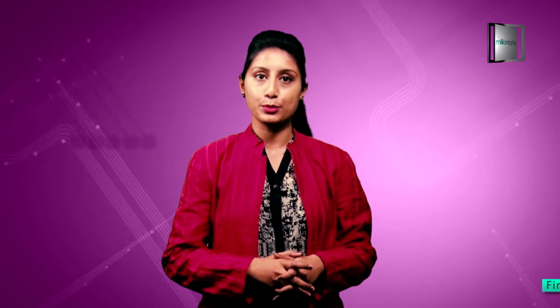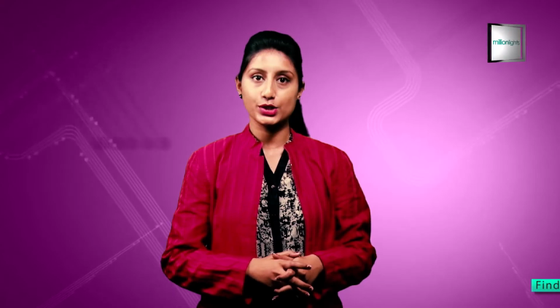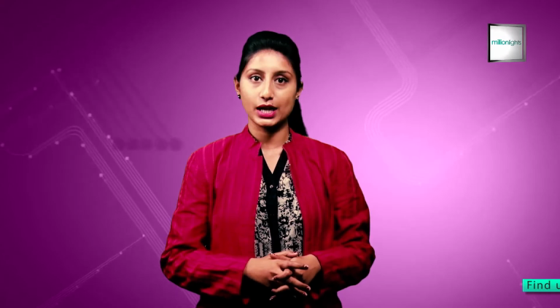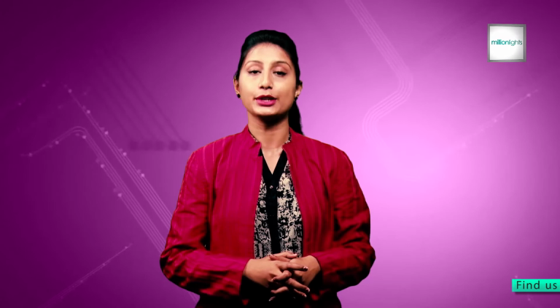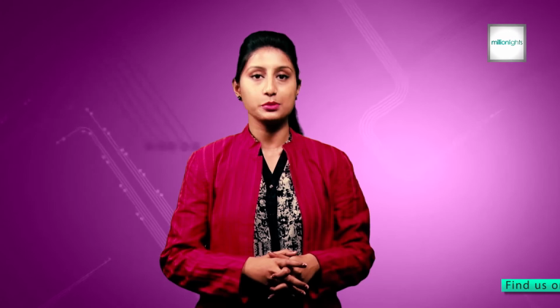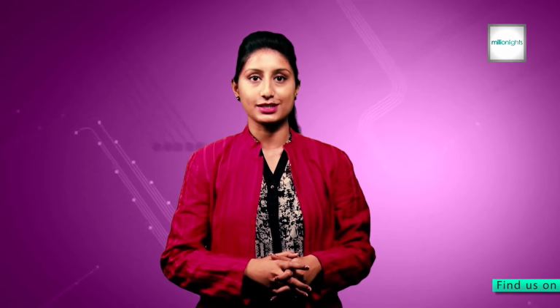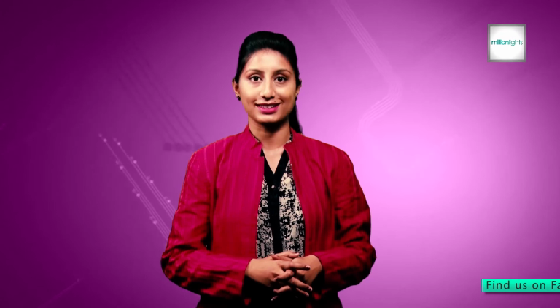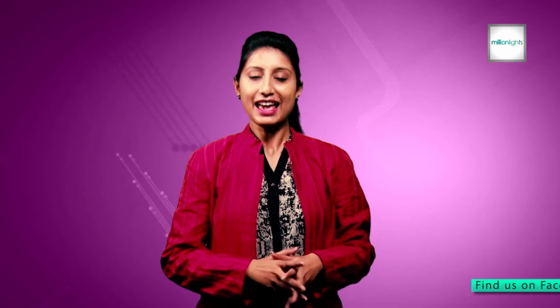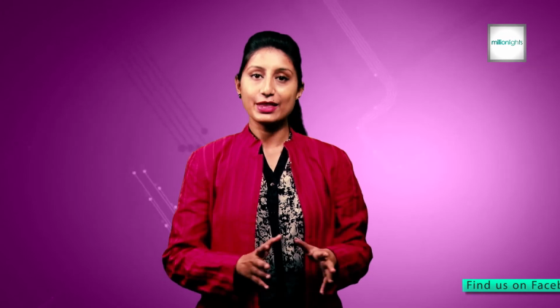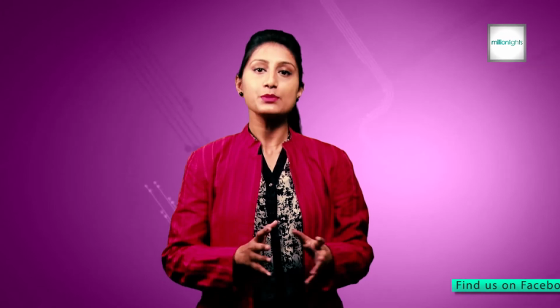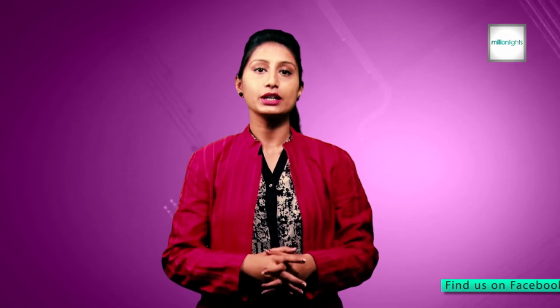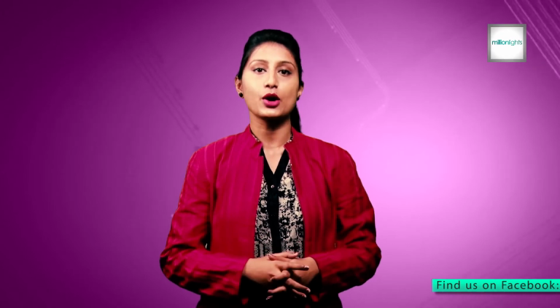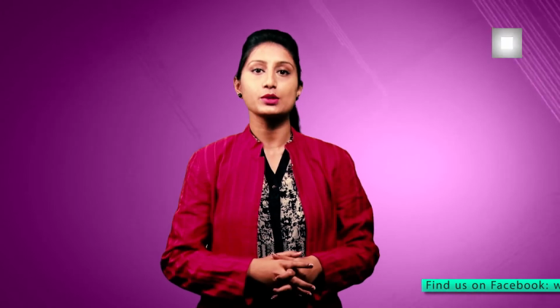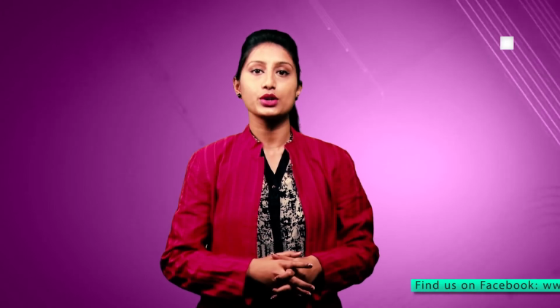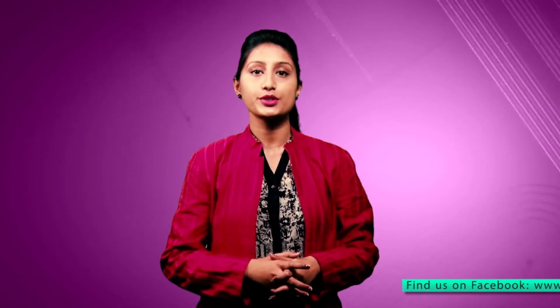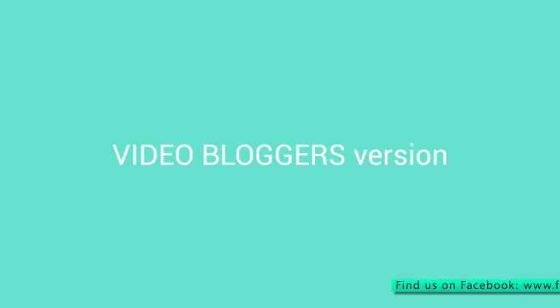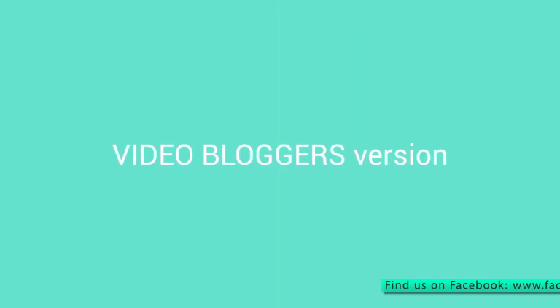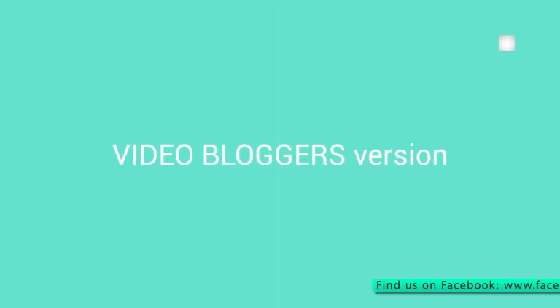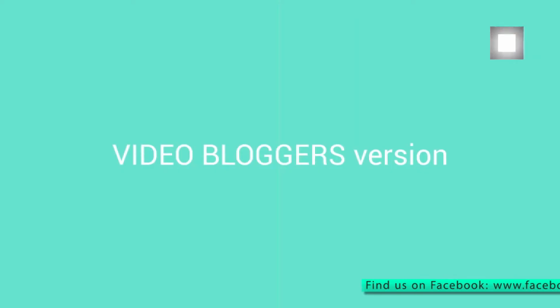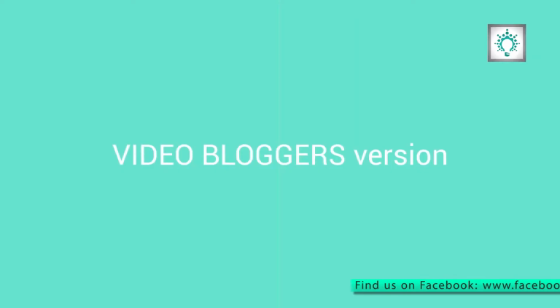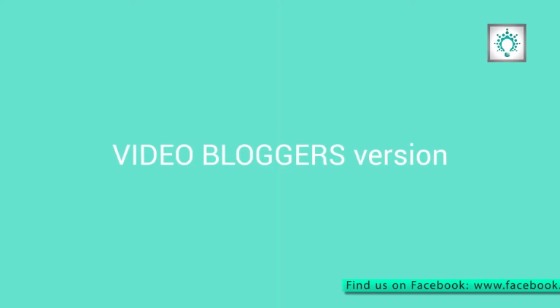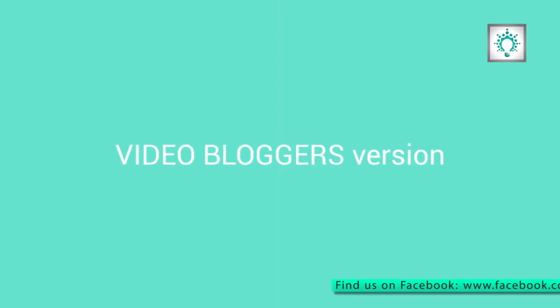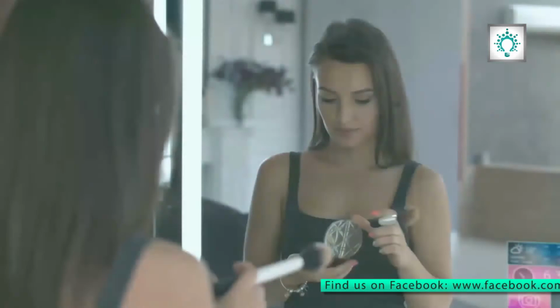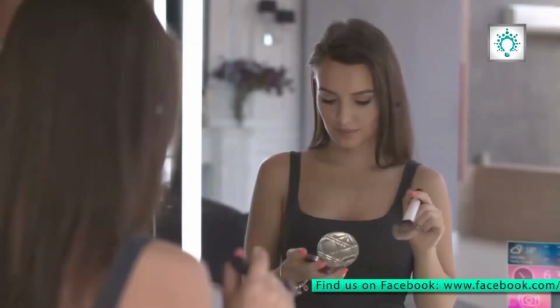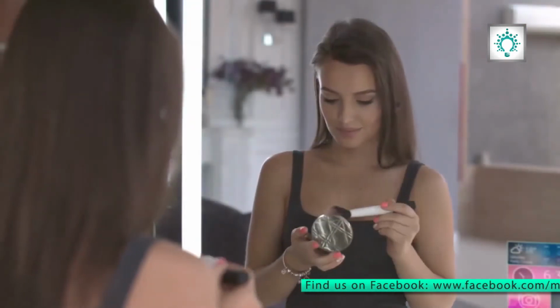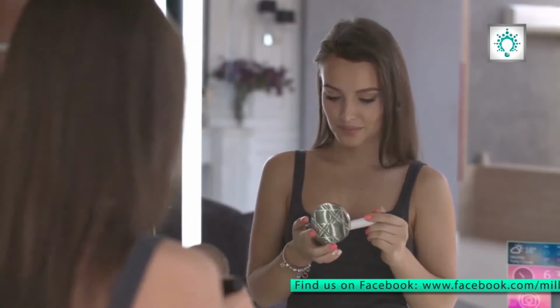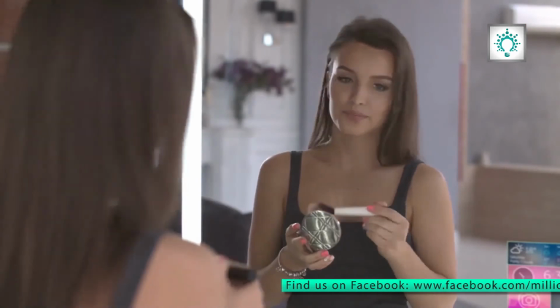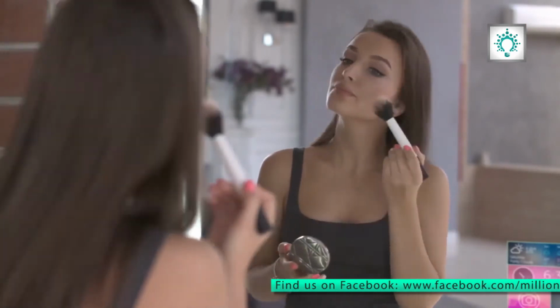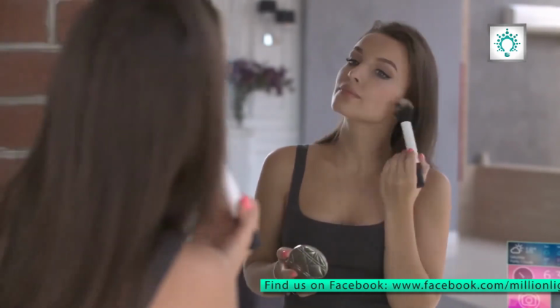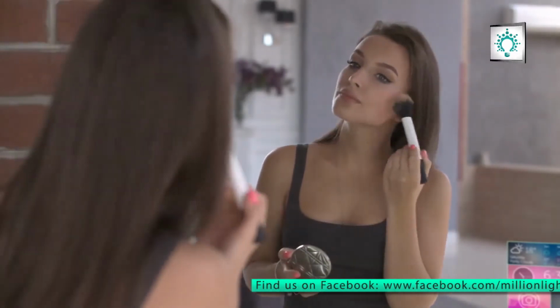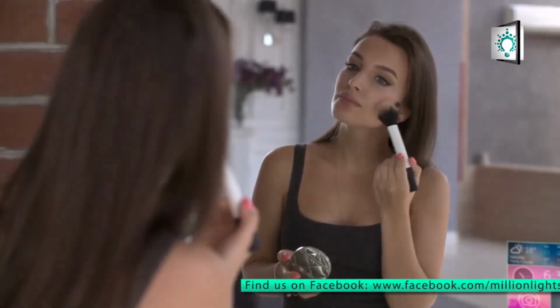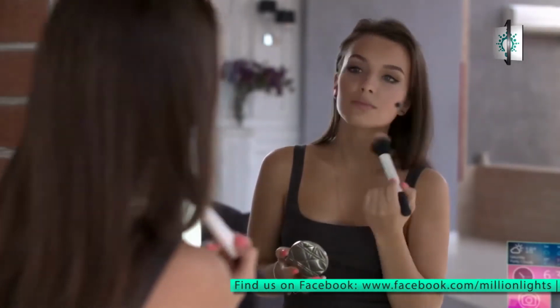This mirror can also be used for HD videos and vlogging with the ability to upload straight to YouTube.